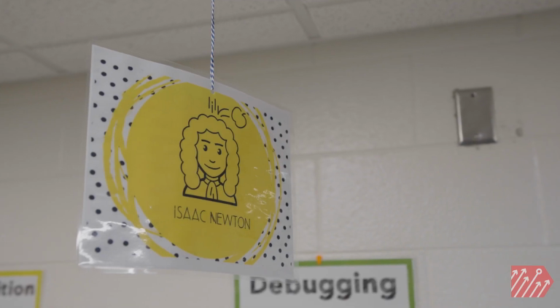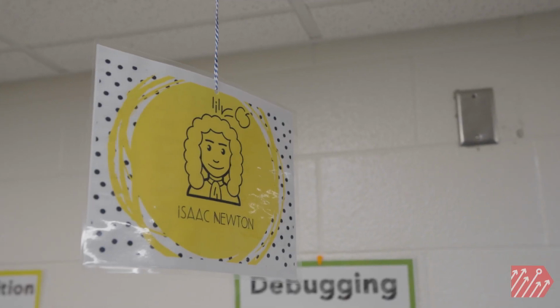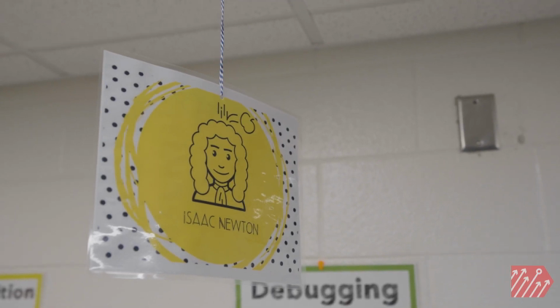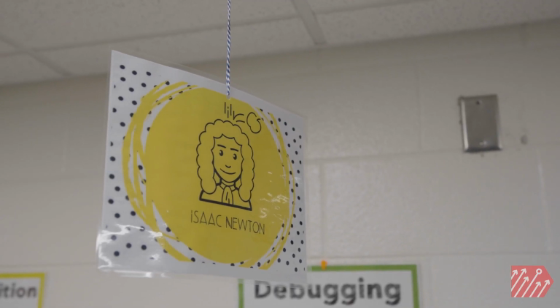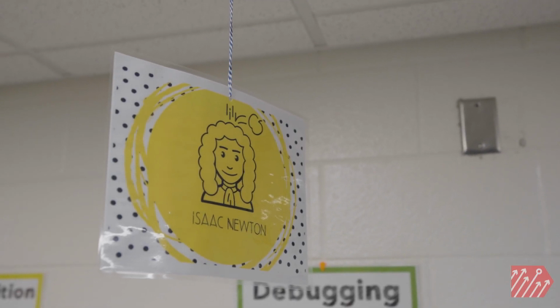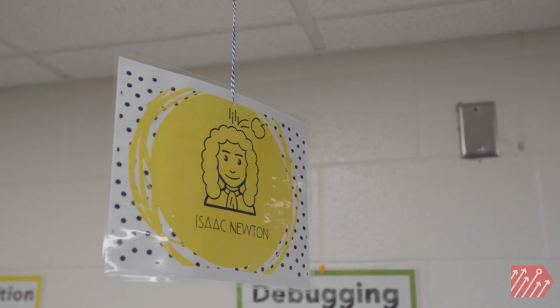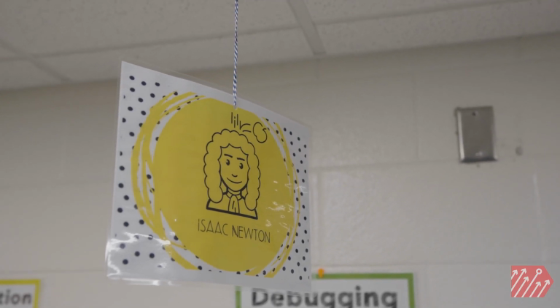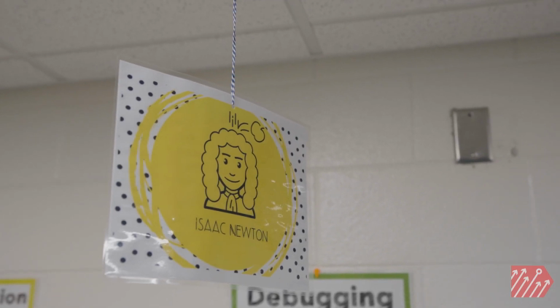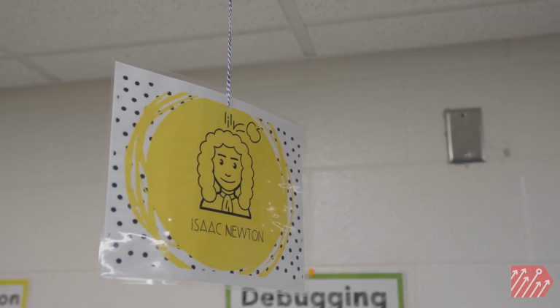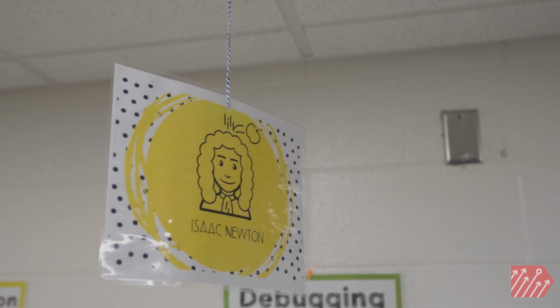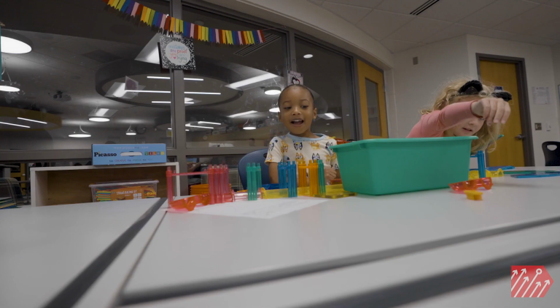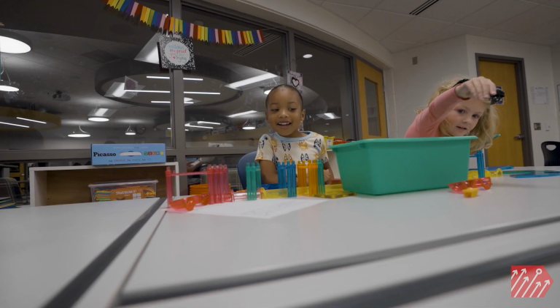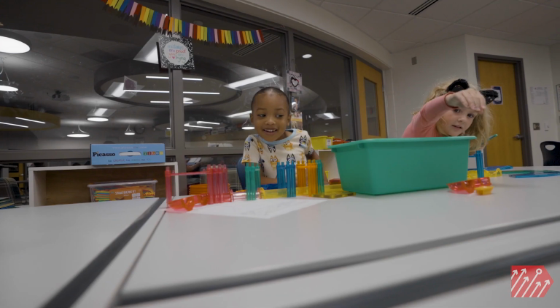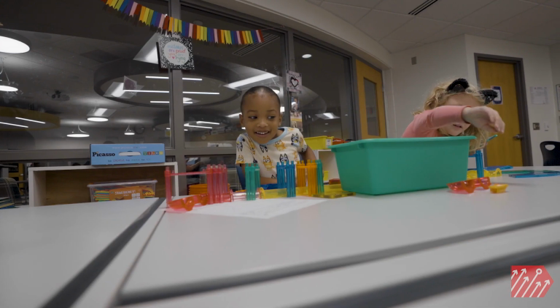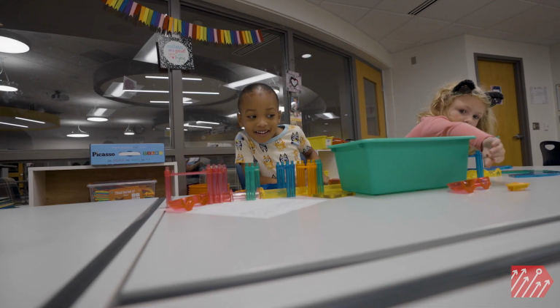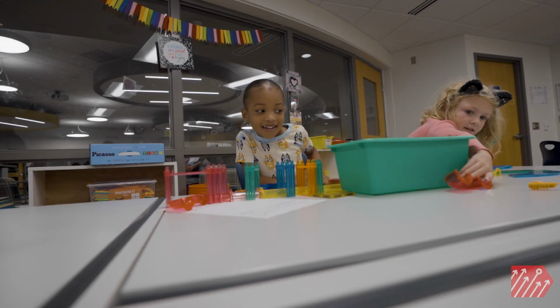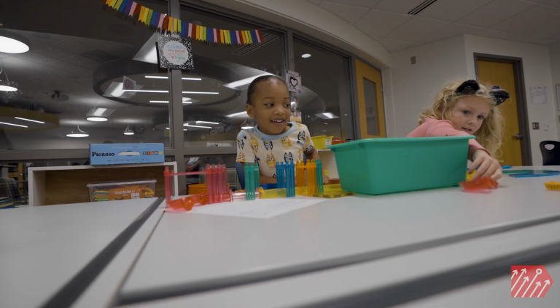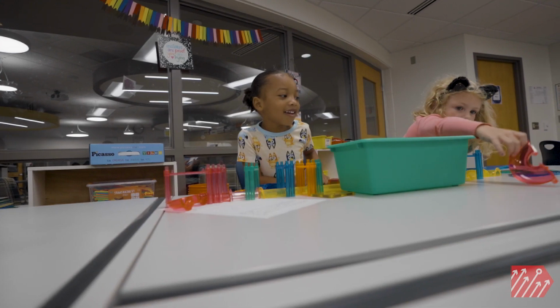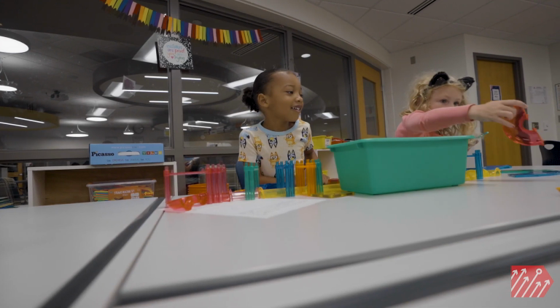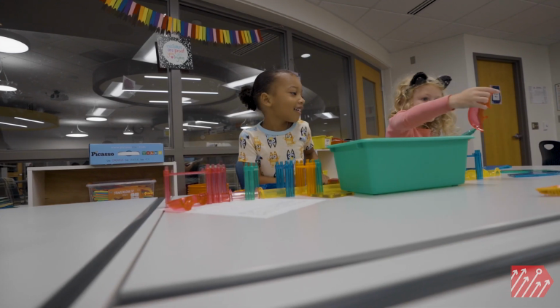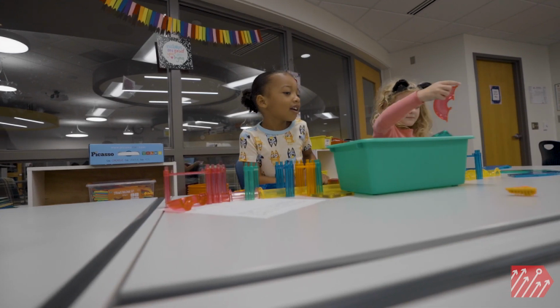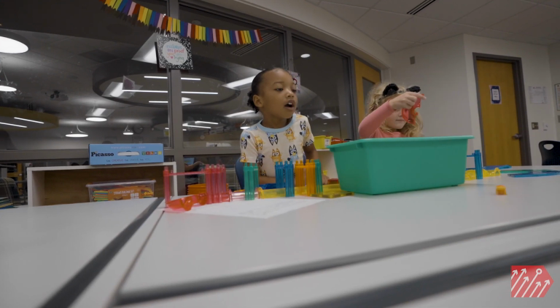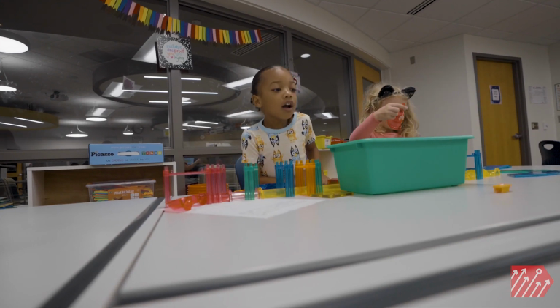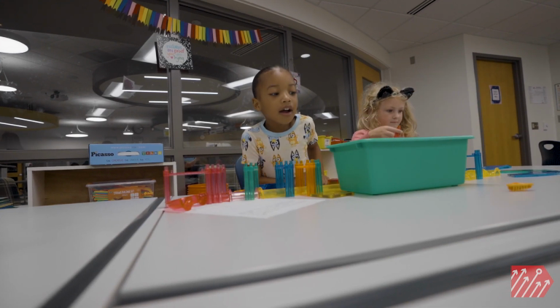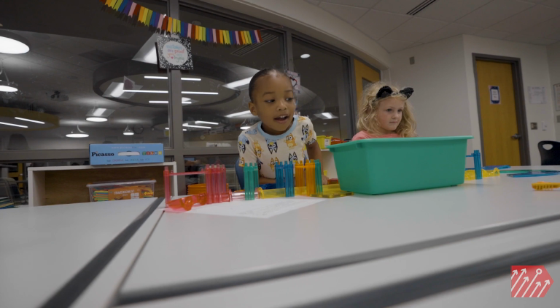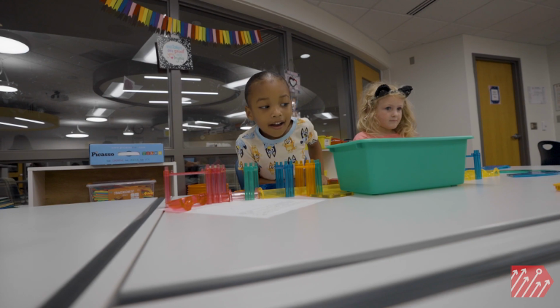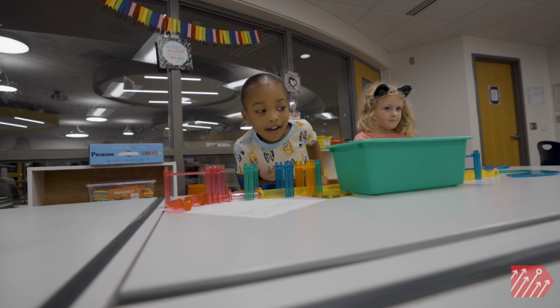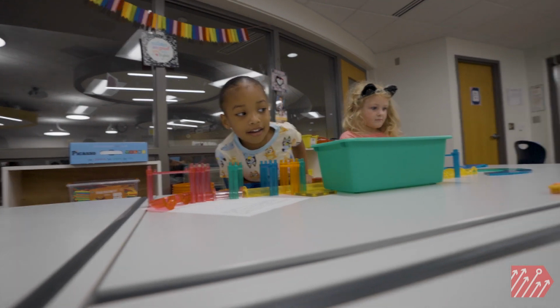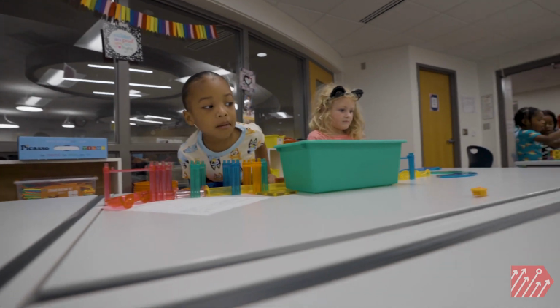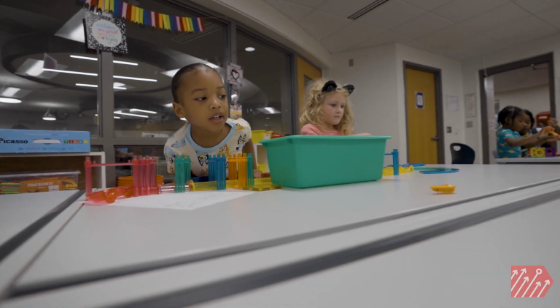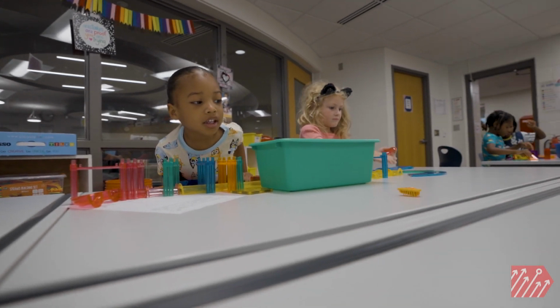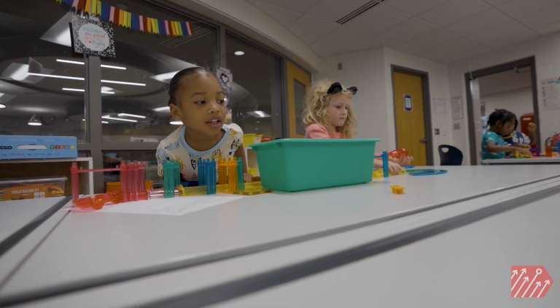We would like to see all of our students see themselves as scientists, engineers, mathematicians.